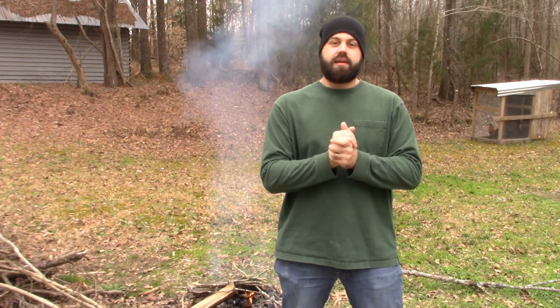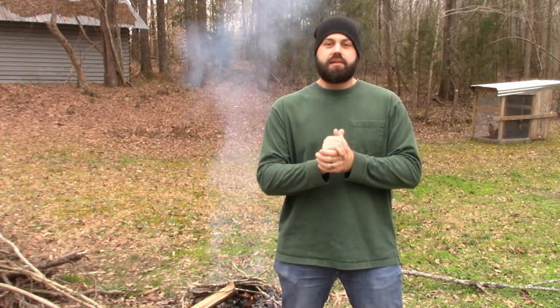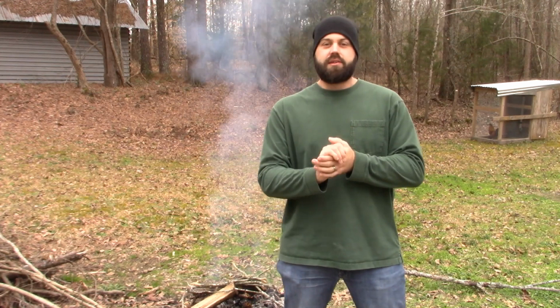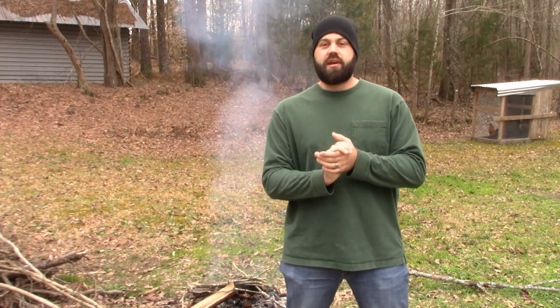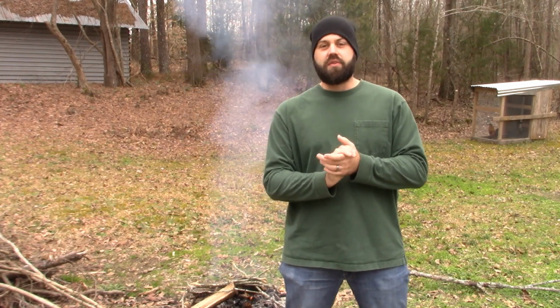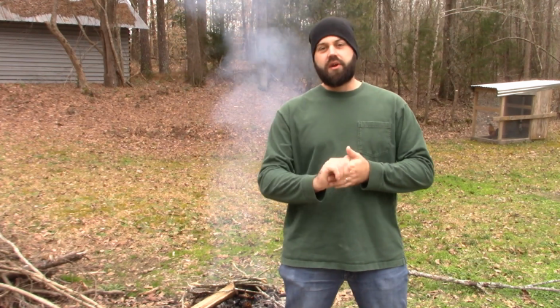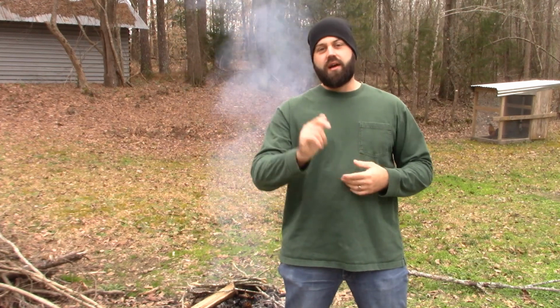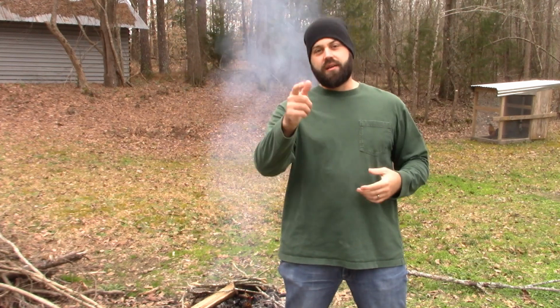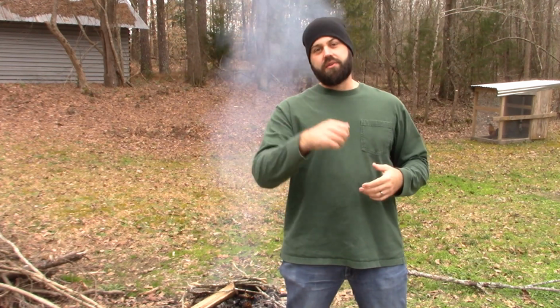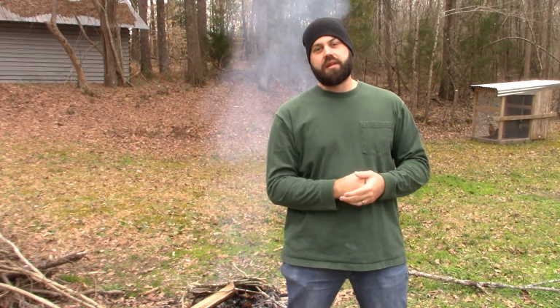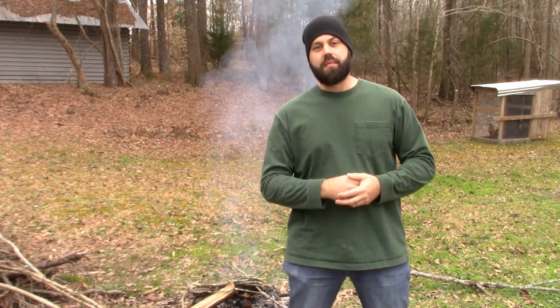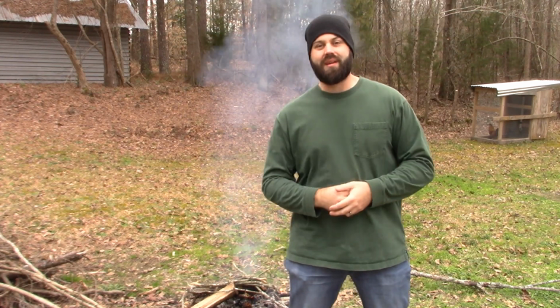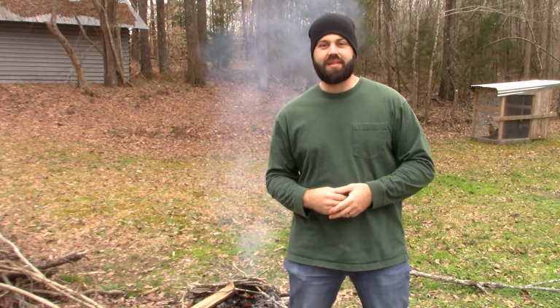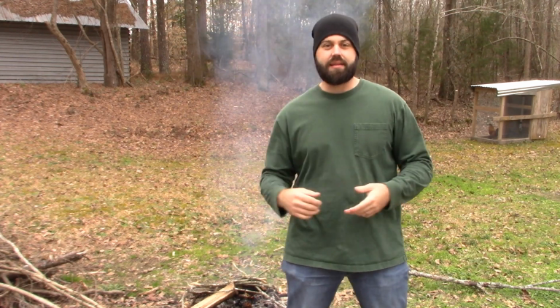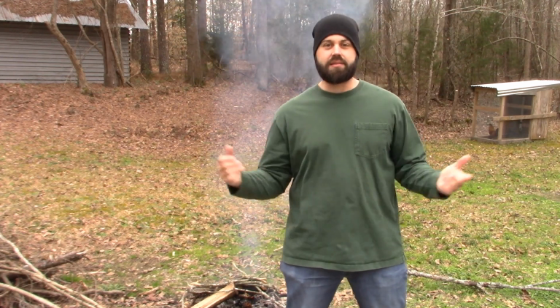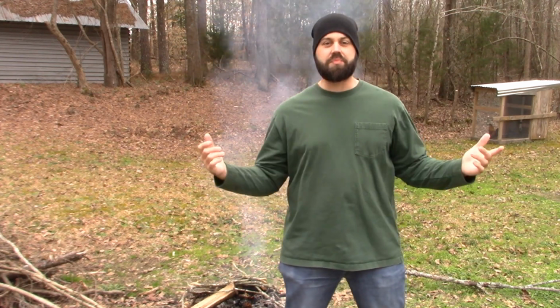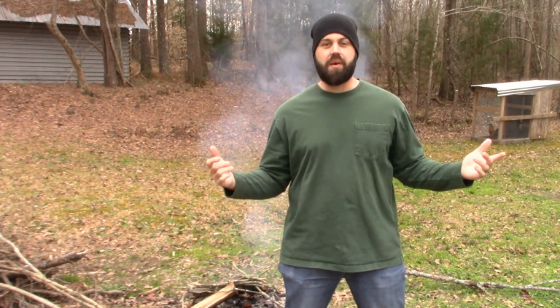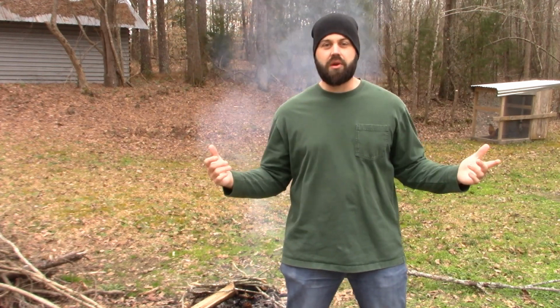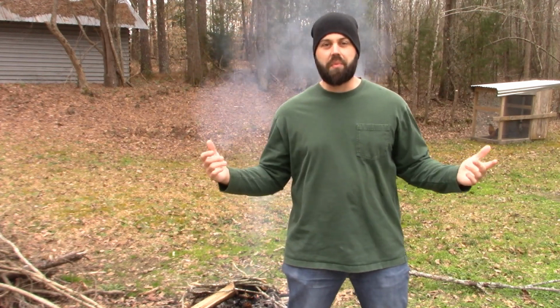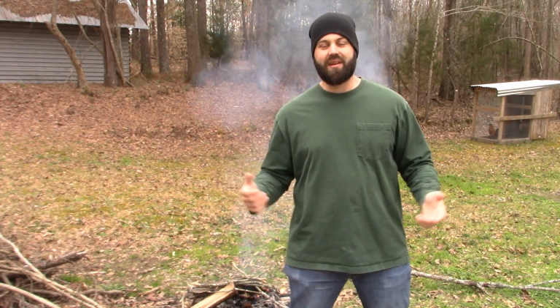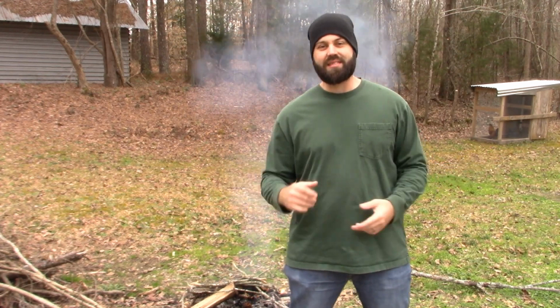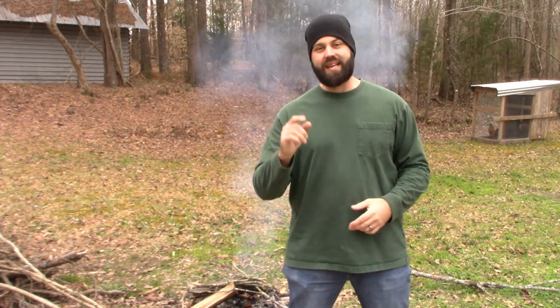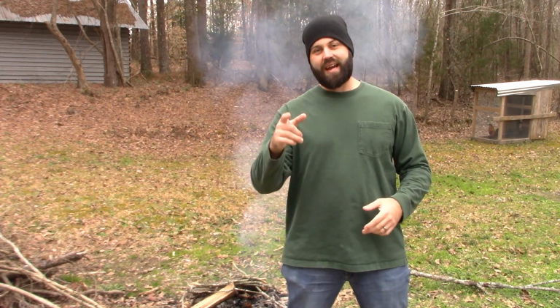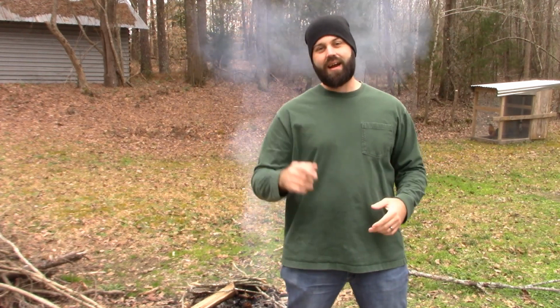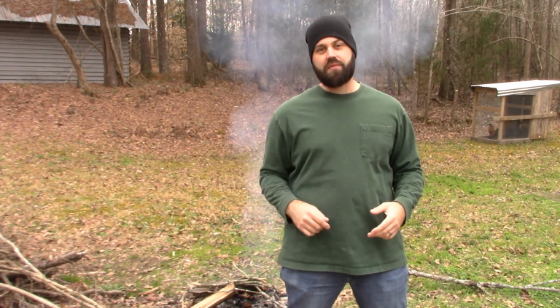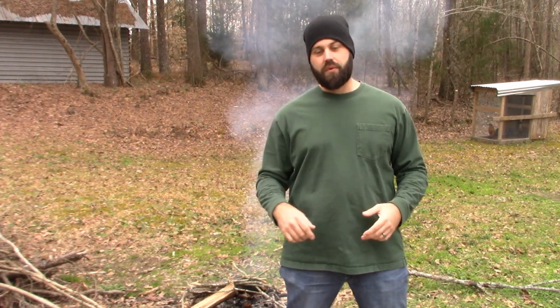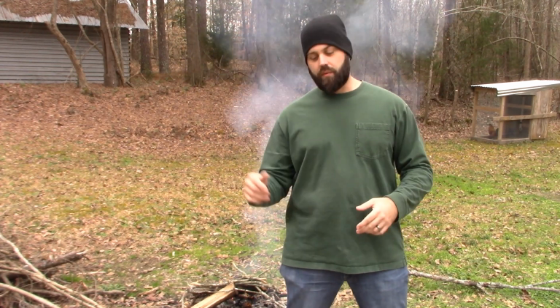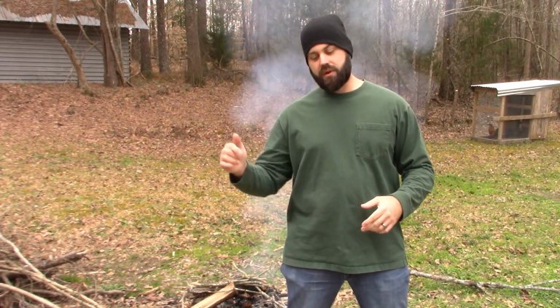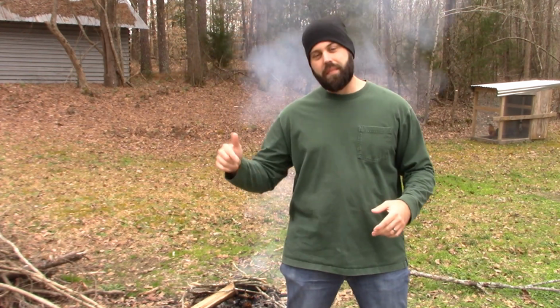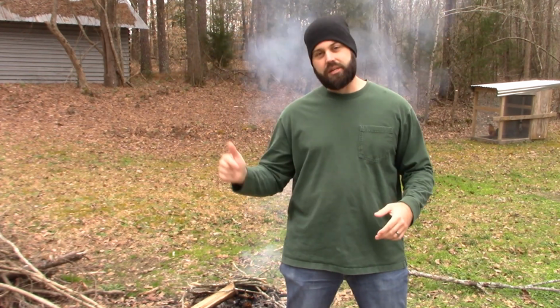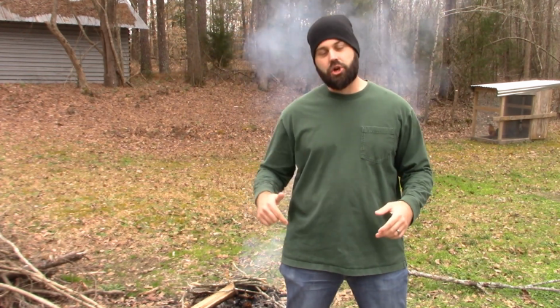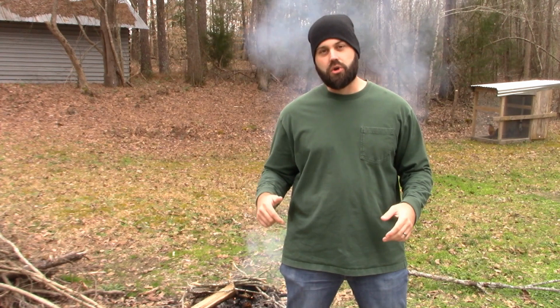Good afternoon y'all. How y'all doing today? My name is Anthony. This is Paul Melter Prepared and today I got one for you — we're going to make charcoal.